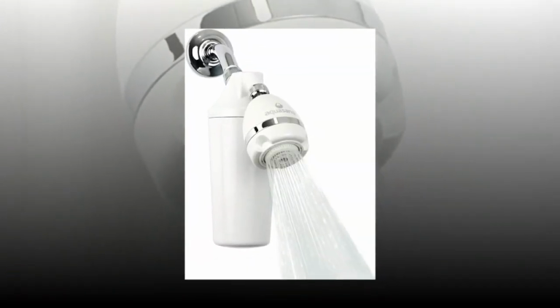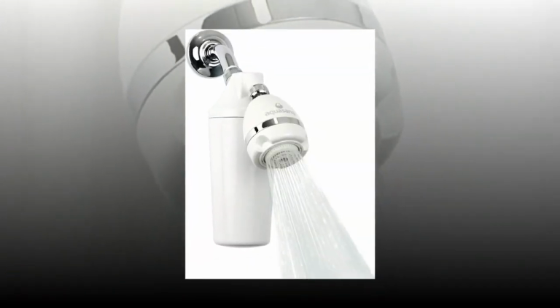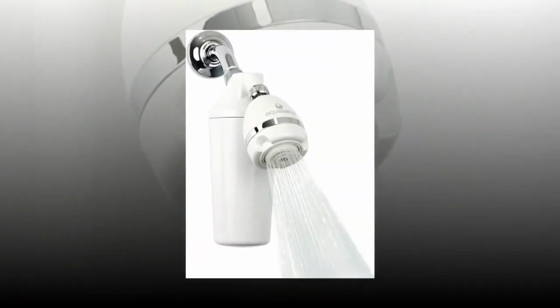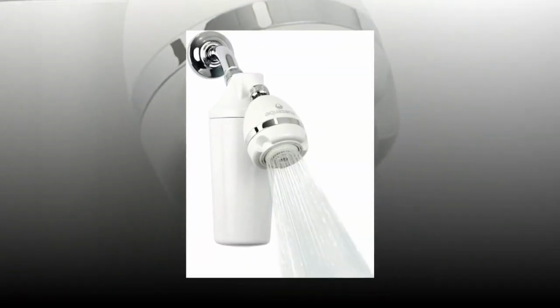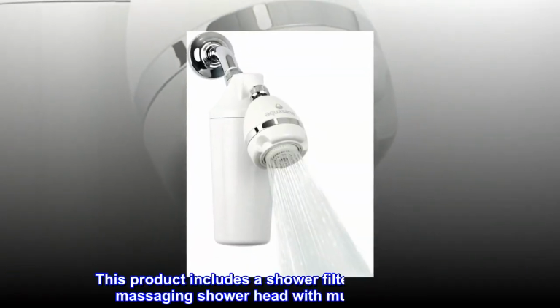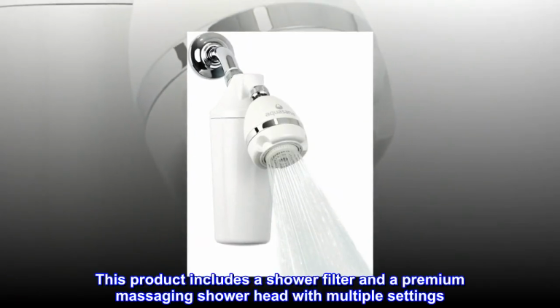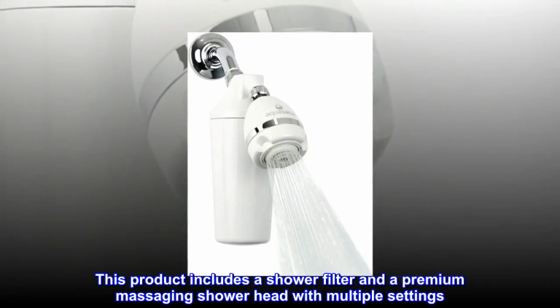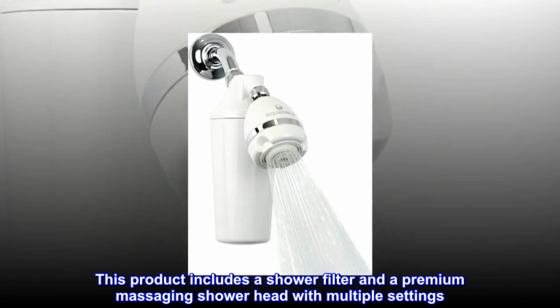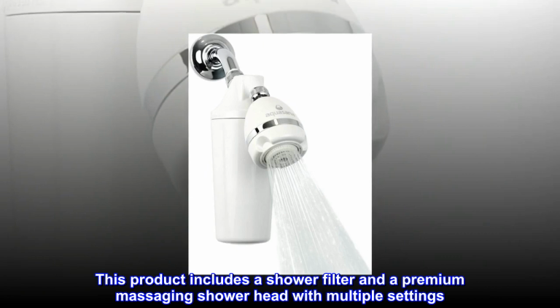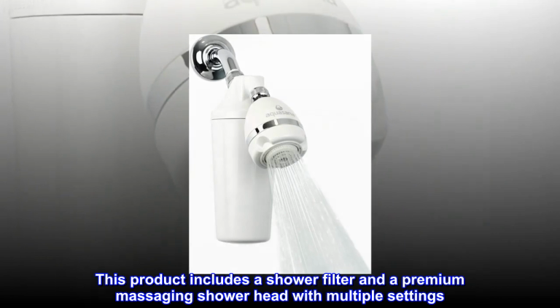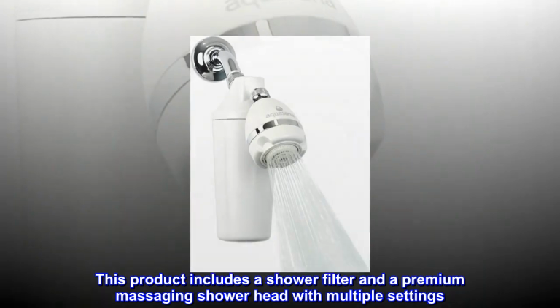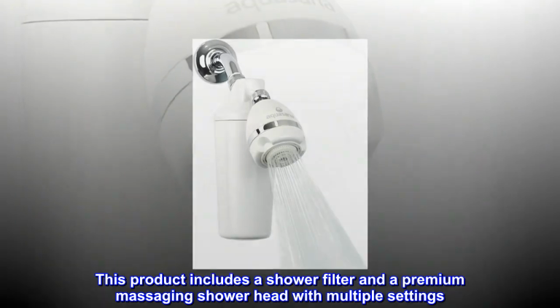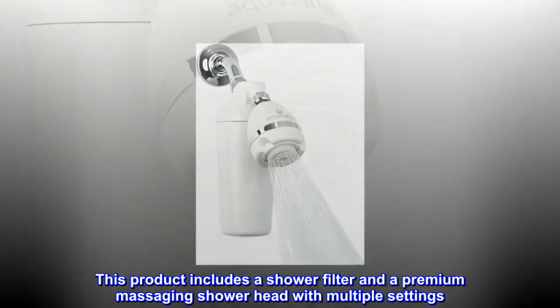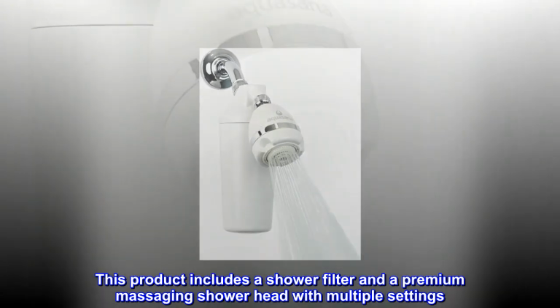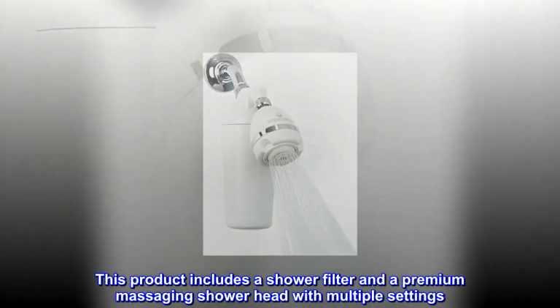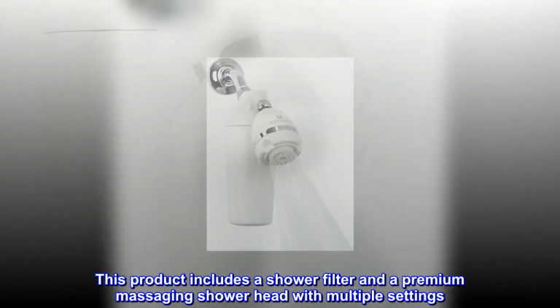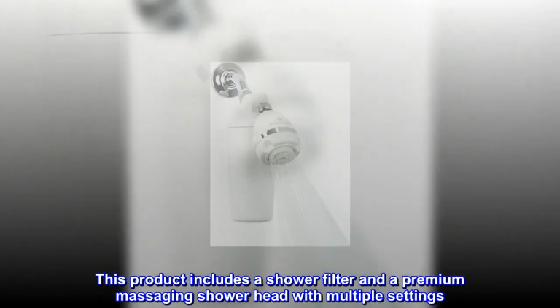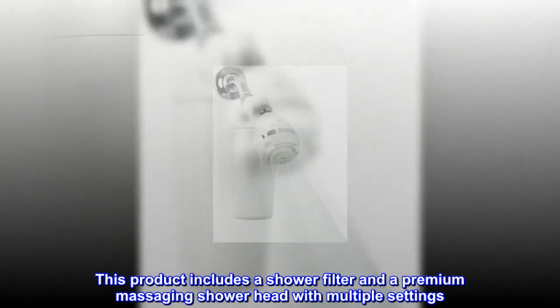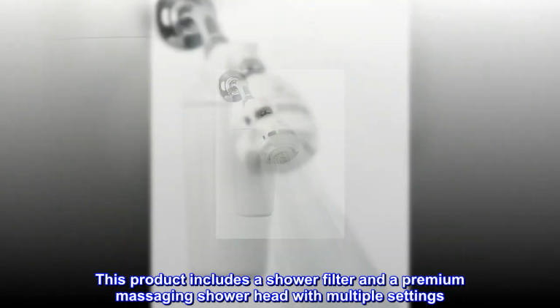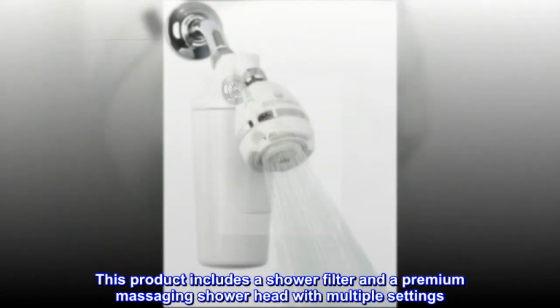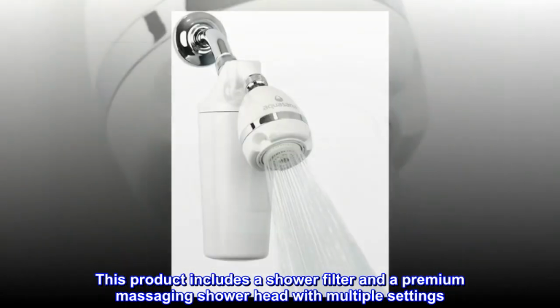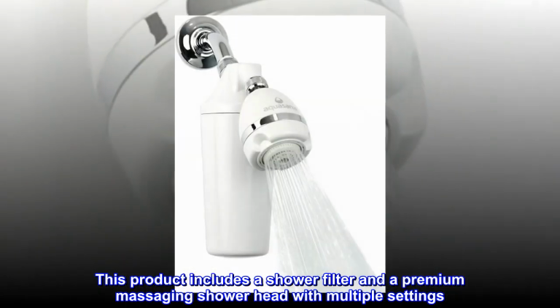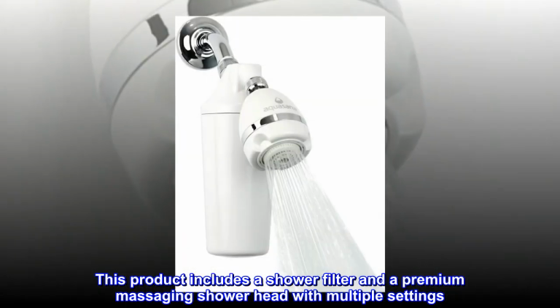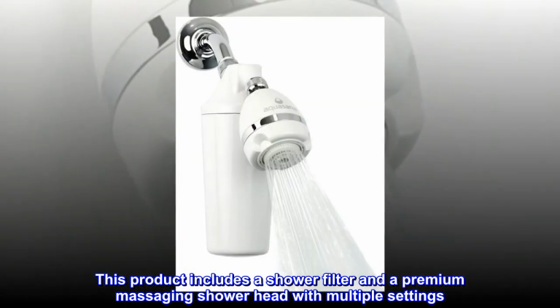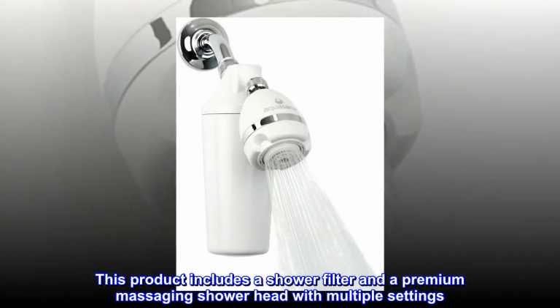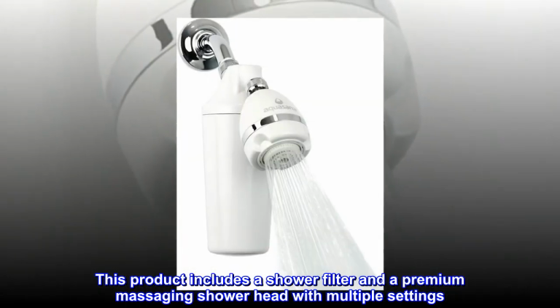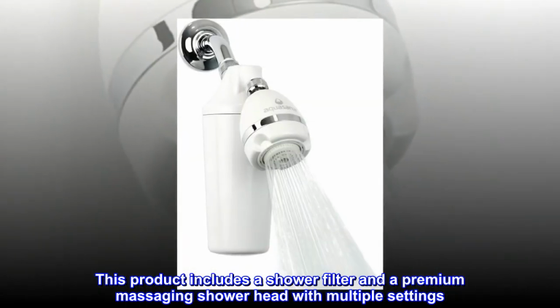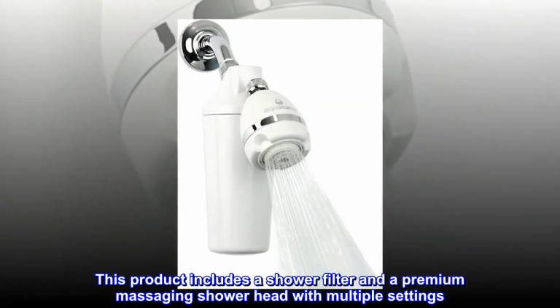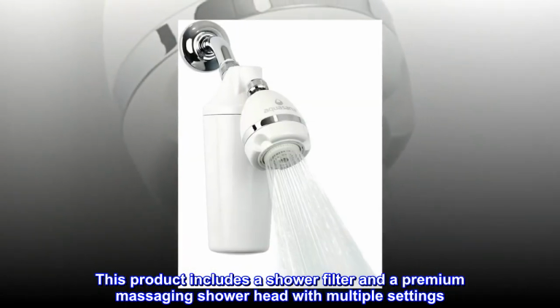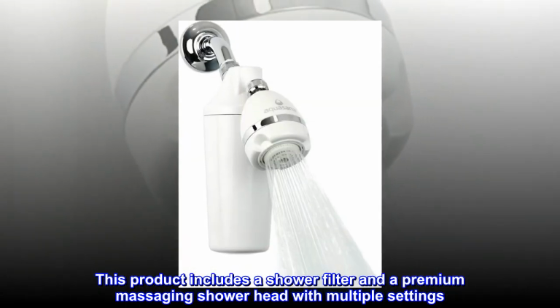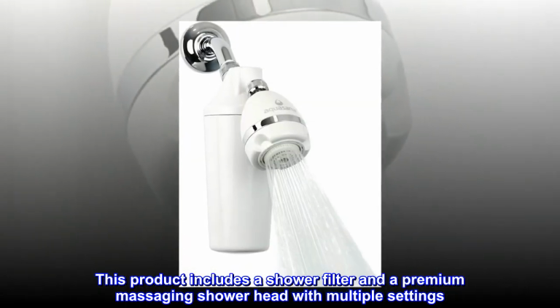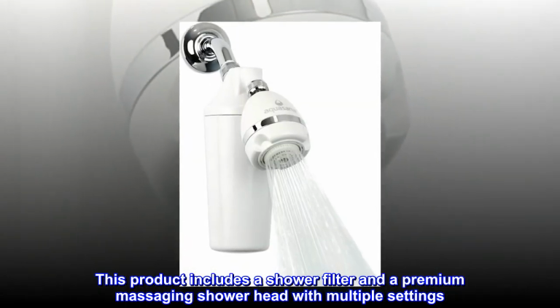This product includes a shower filter and a premium massaging shower head with multiple settings.